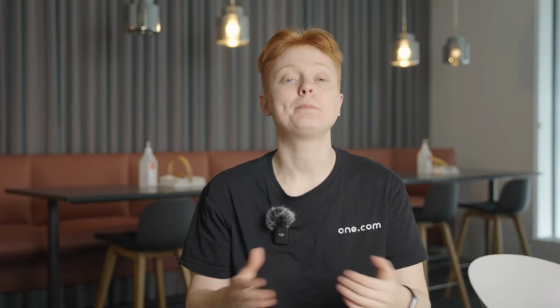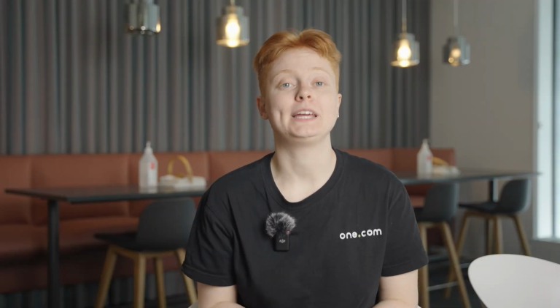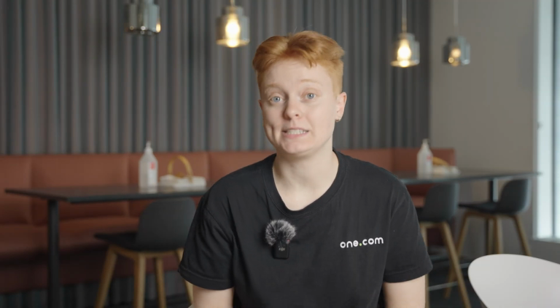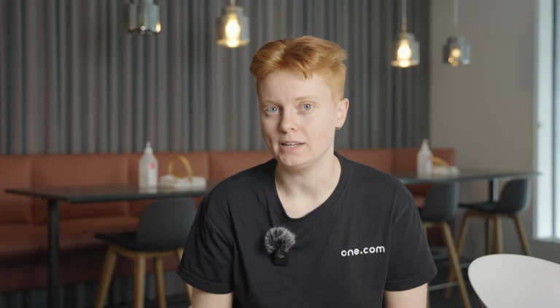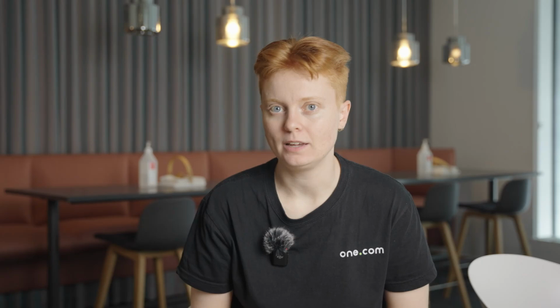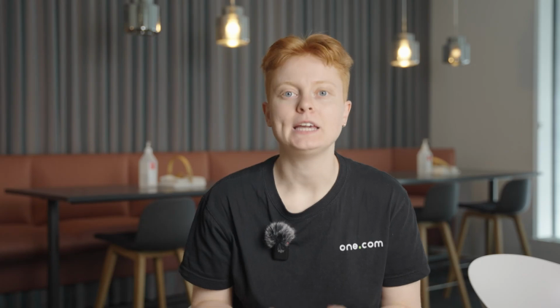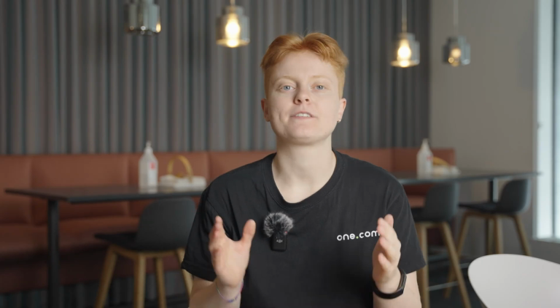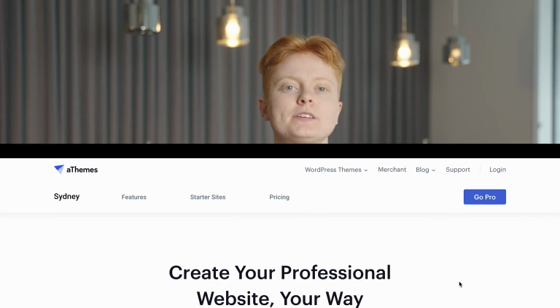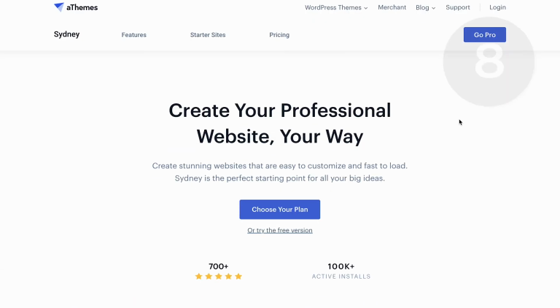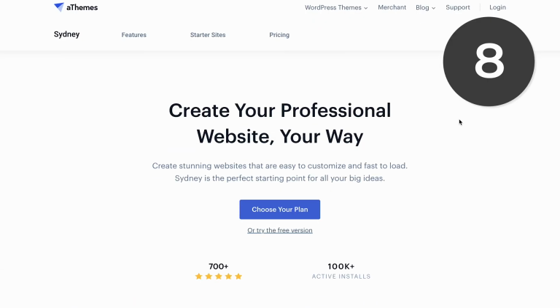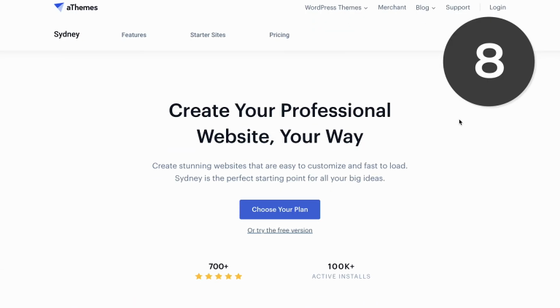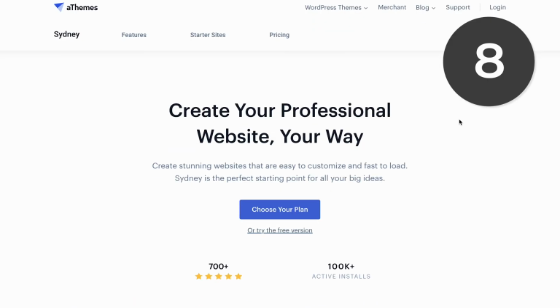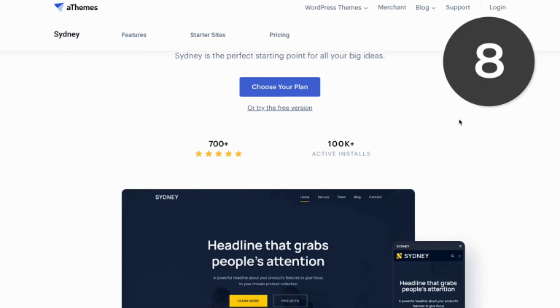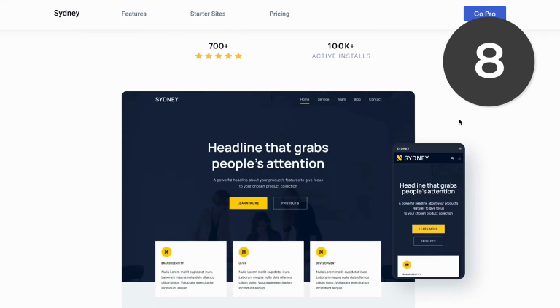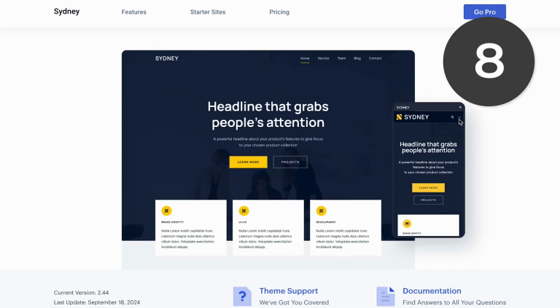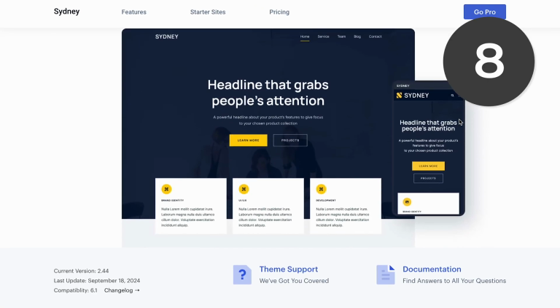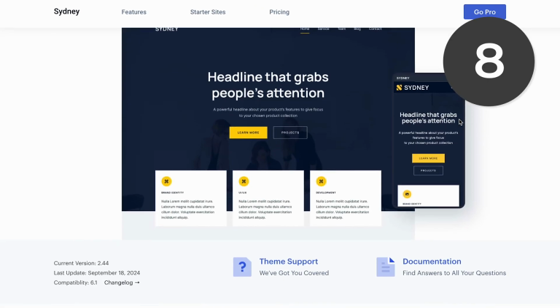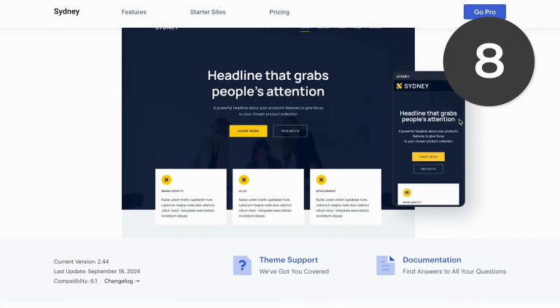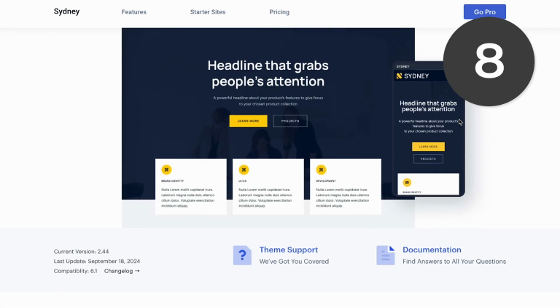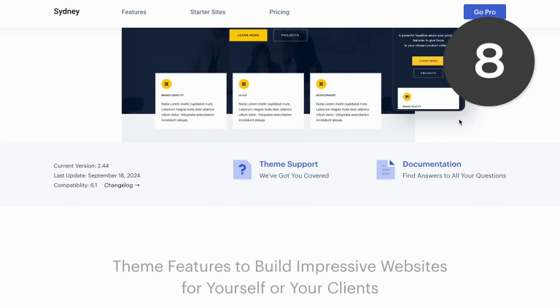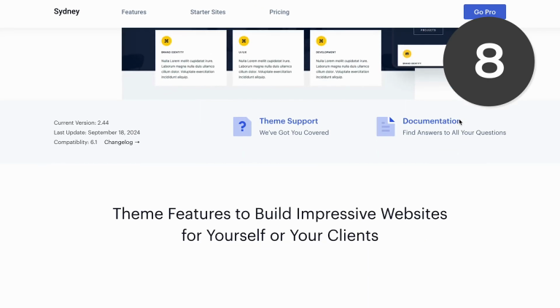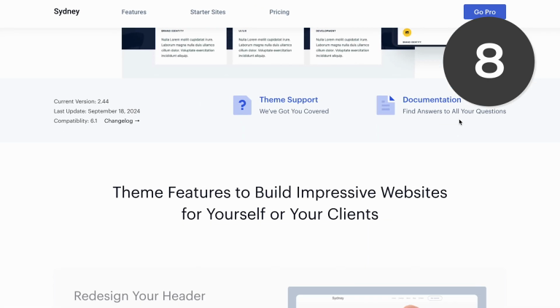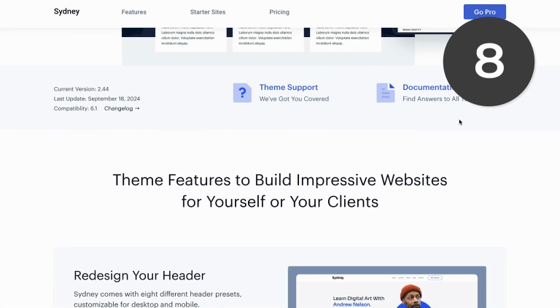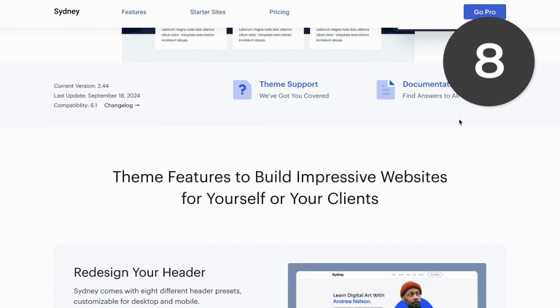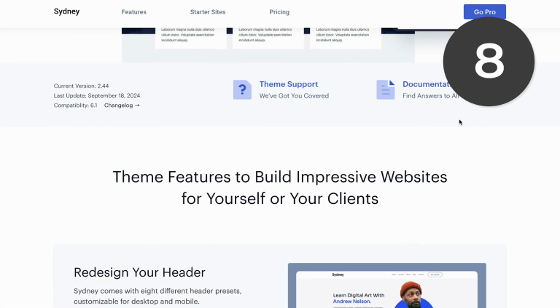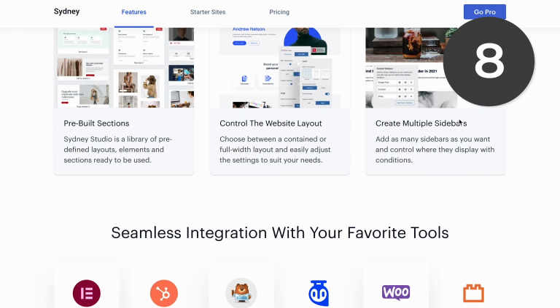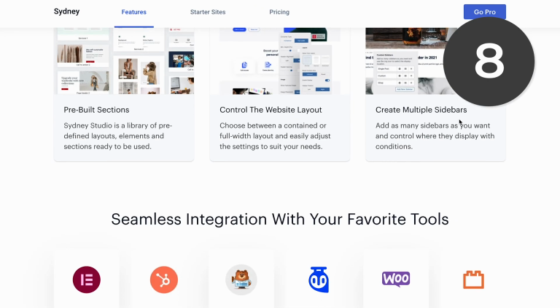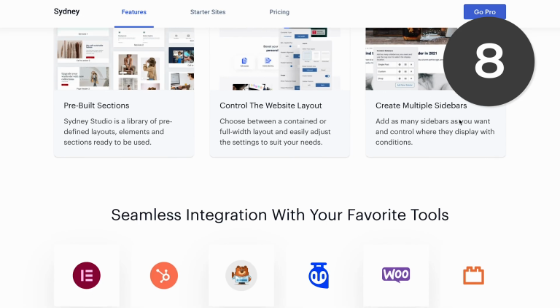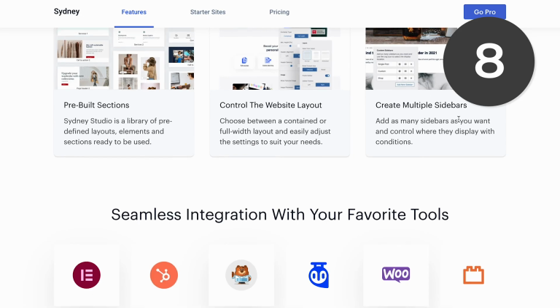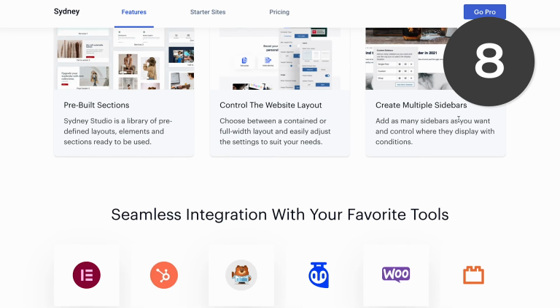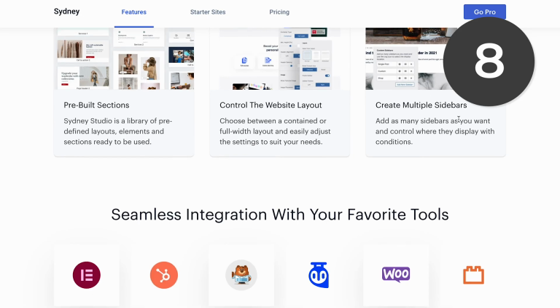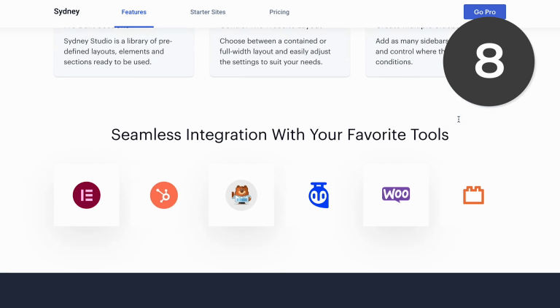Number eight is Sydney. It's a fast theme that makes it easy to create a unique website. It's also extremely flexible and works with most page builders.